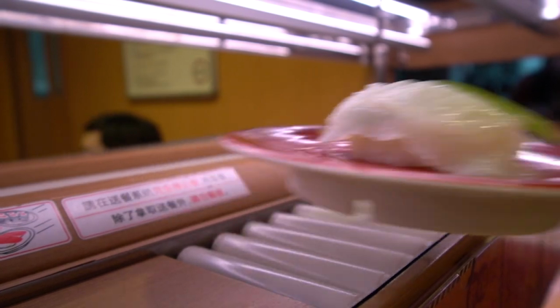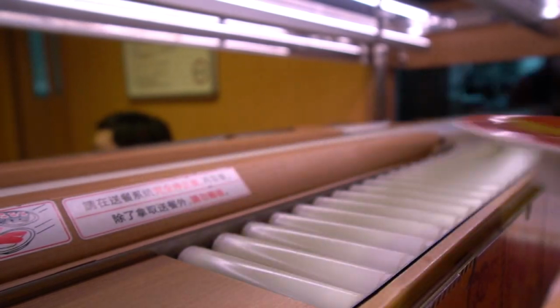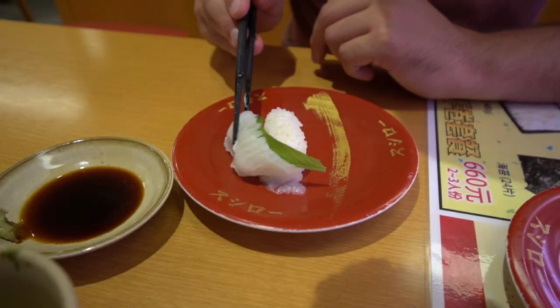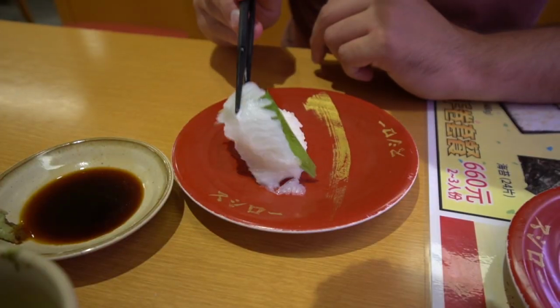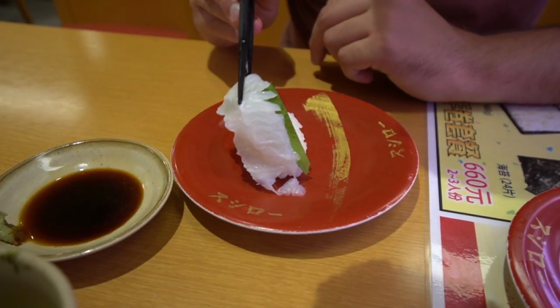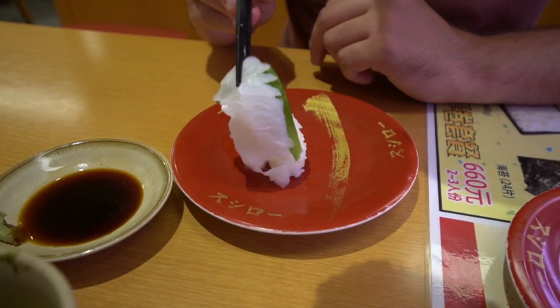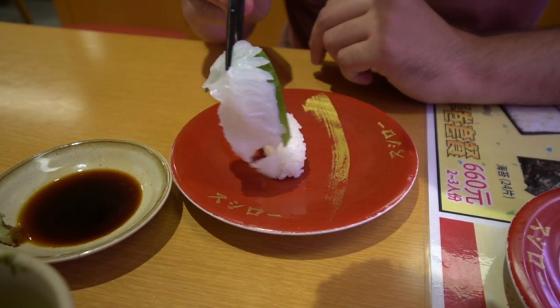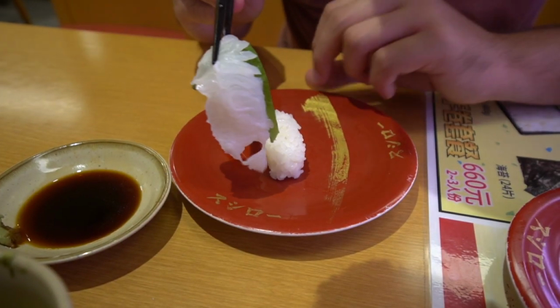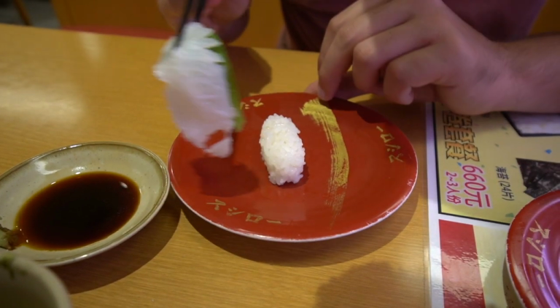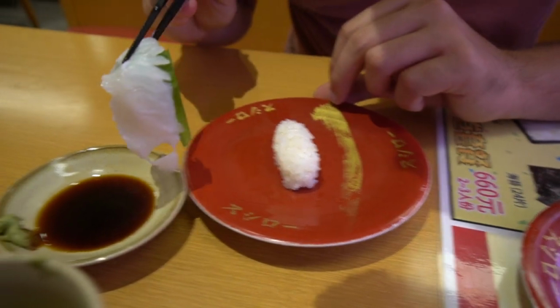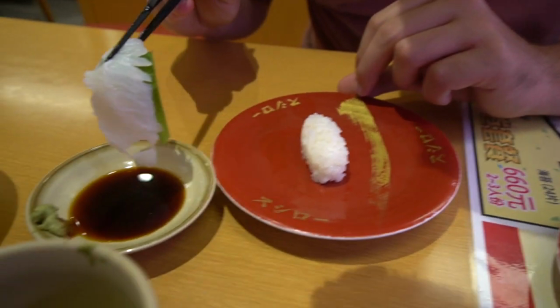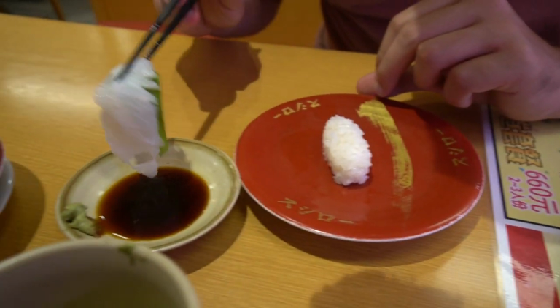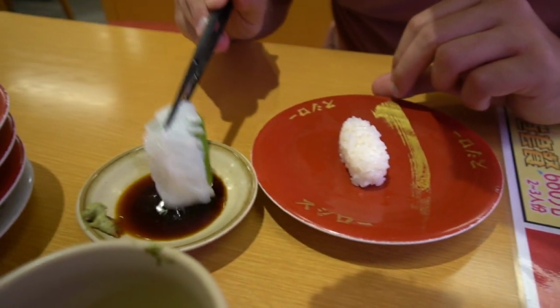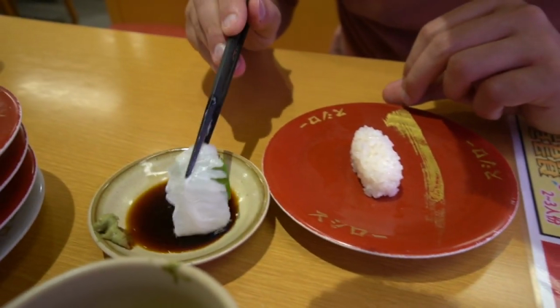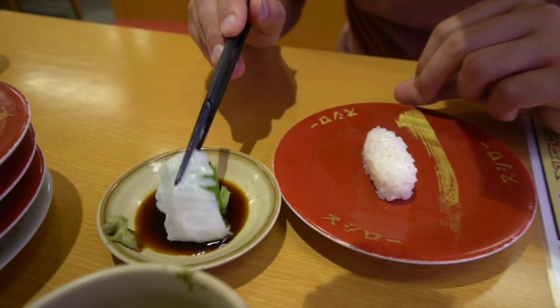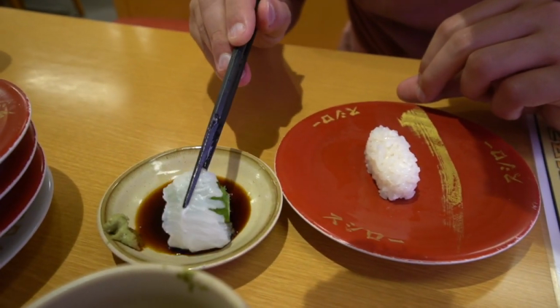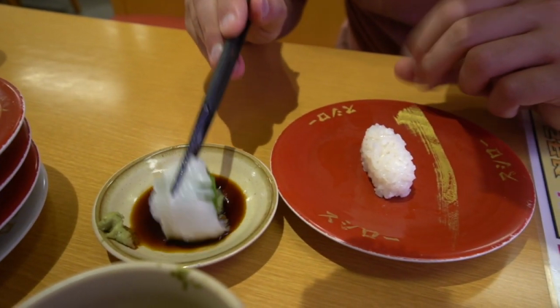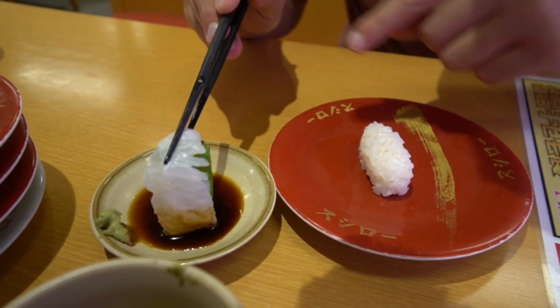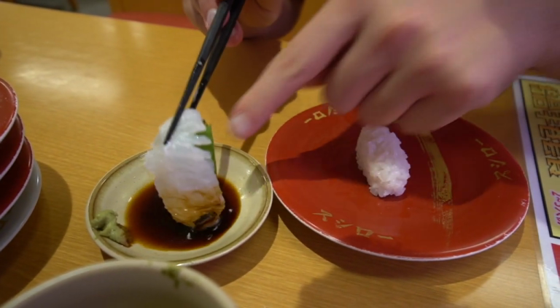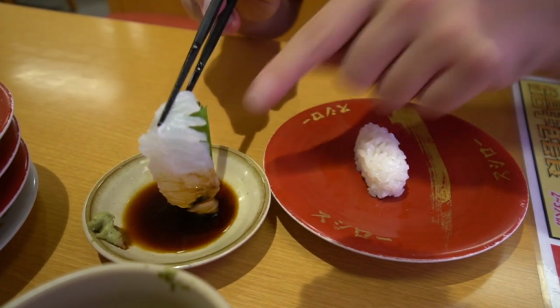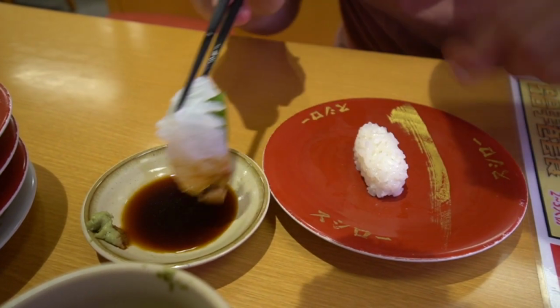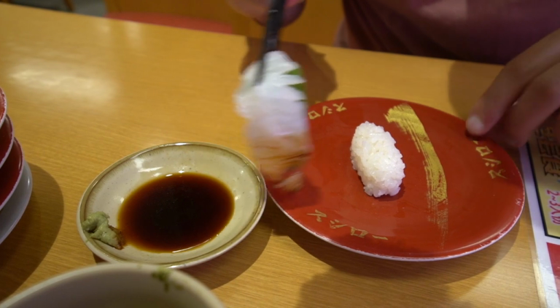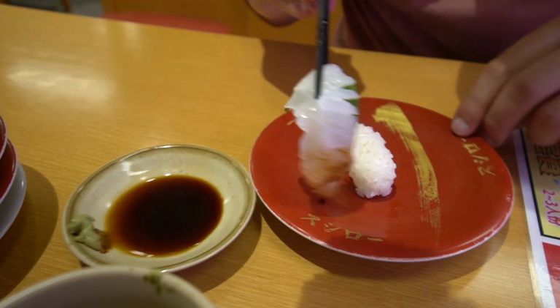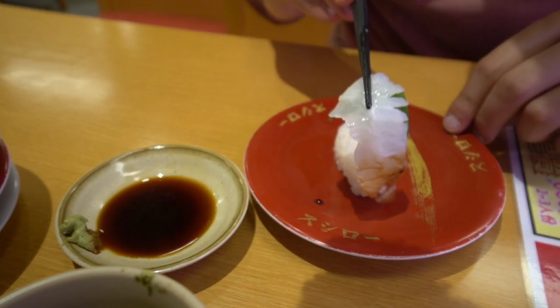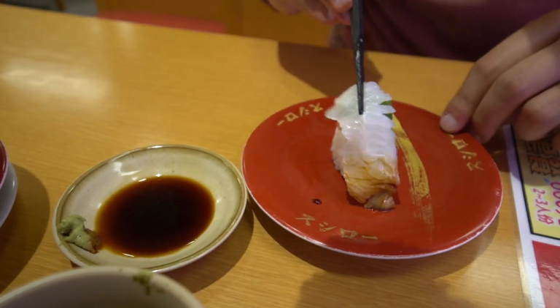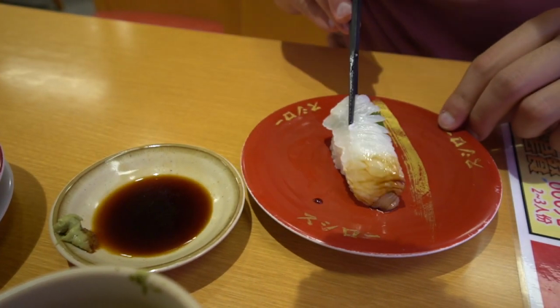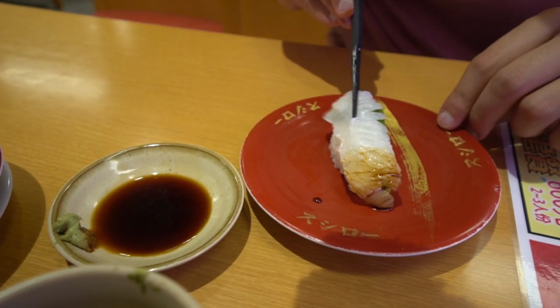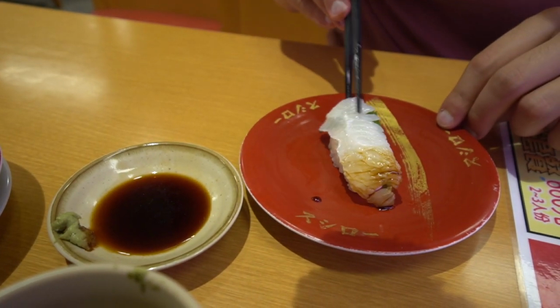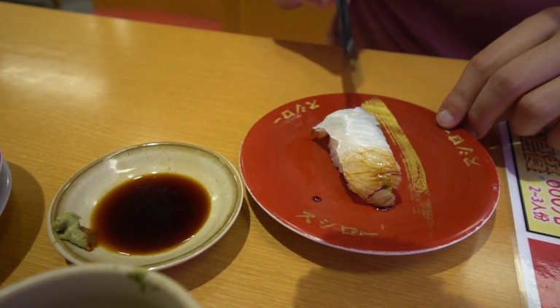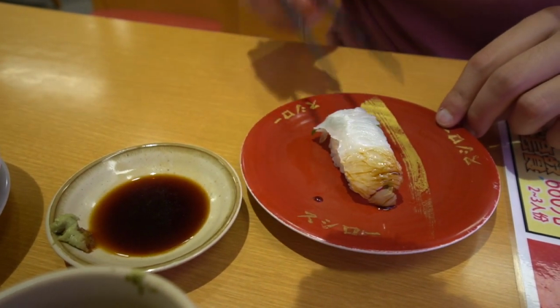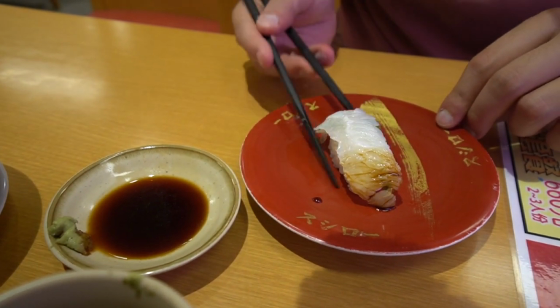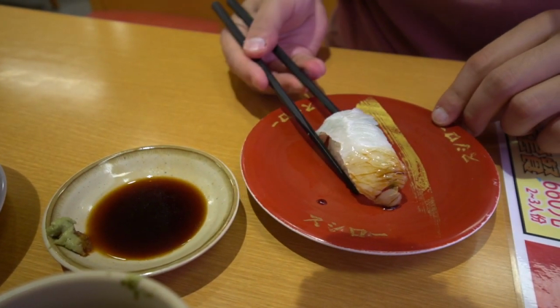This one is flounder — going for a little bit of soy sauce, and it's got a shiso leaf underneath too. This looks good.